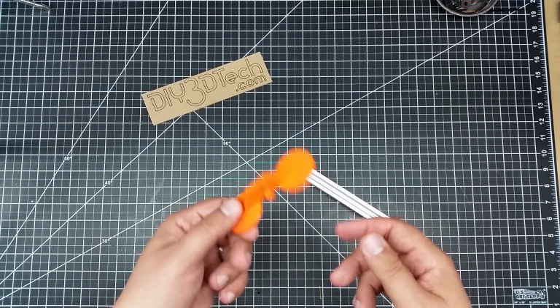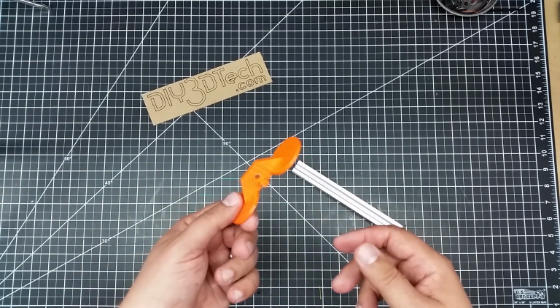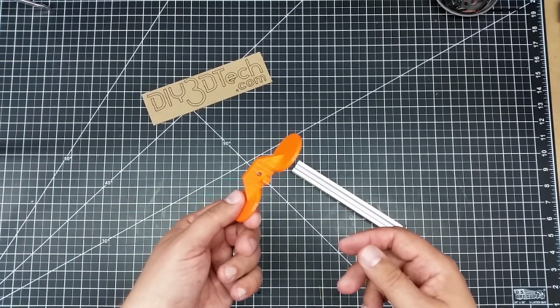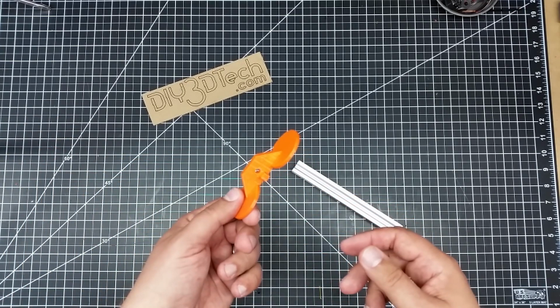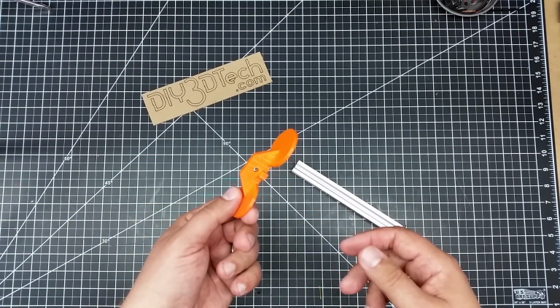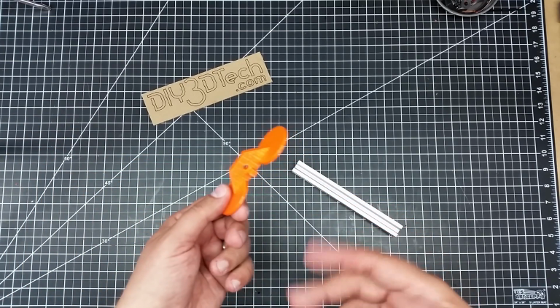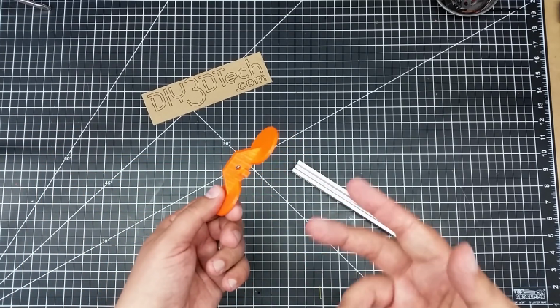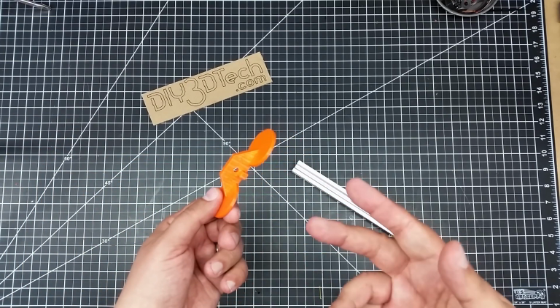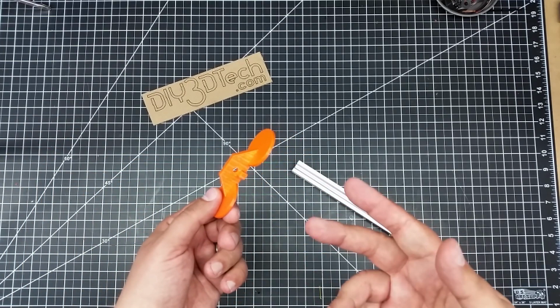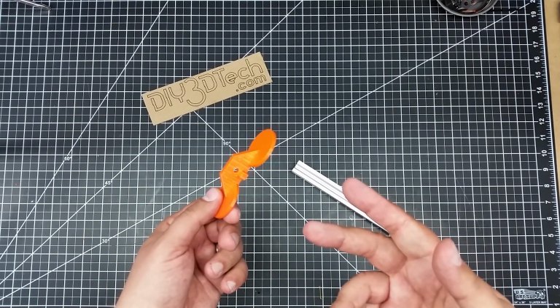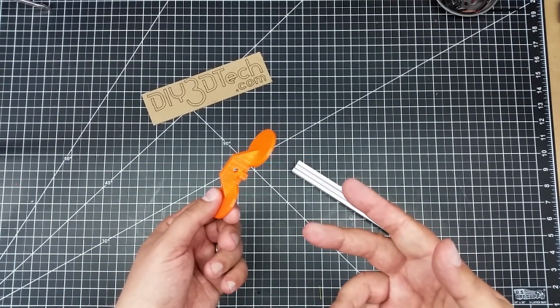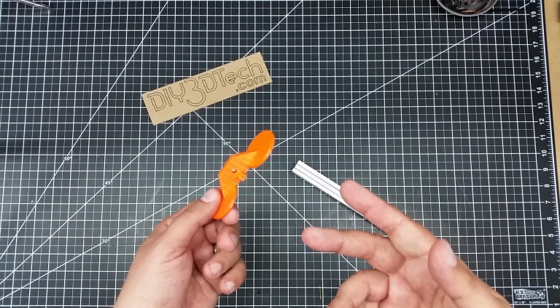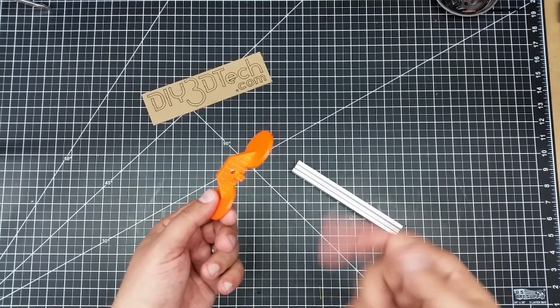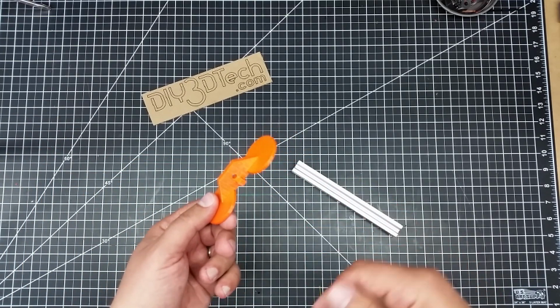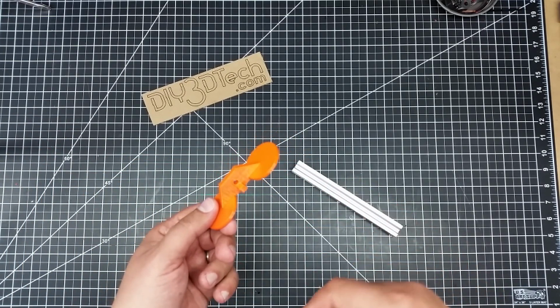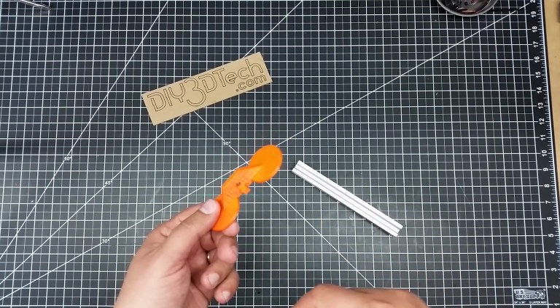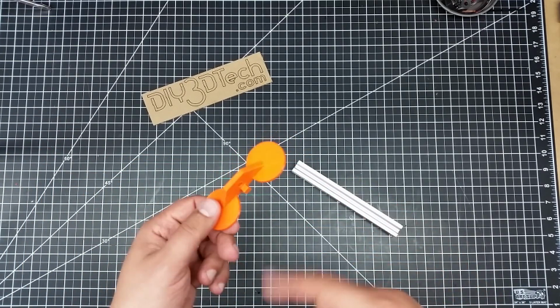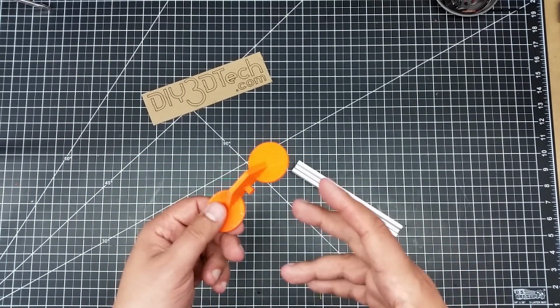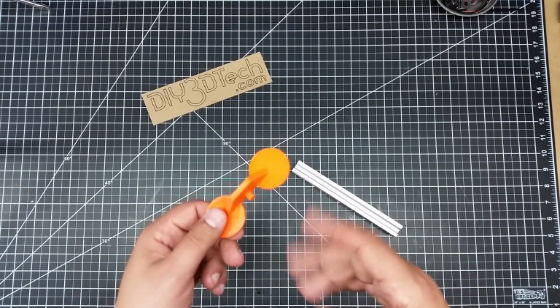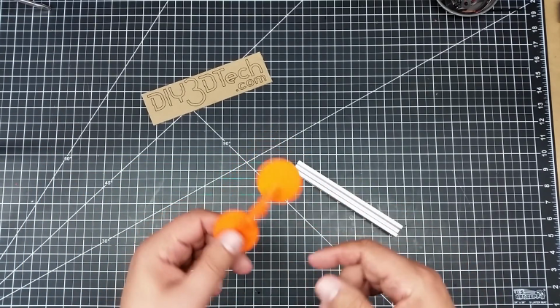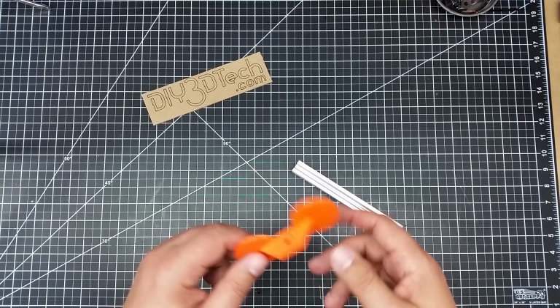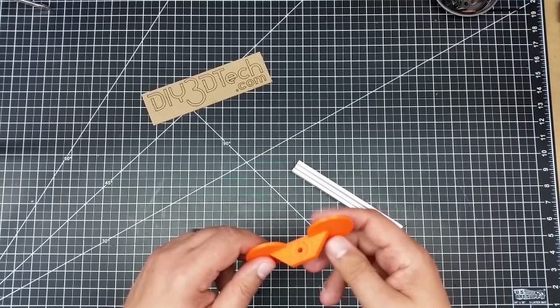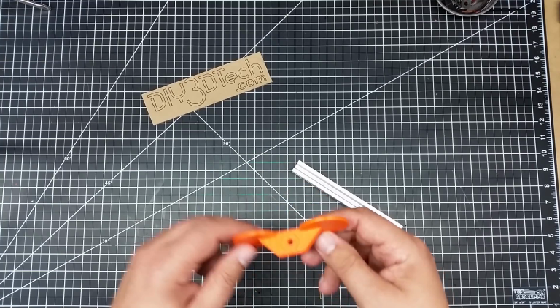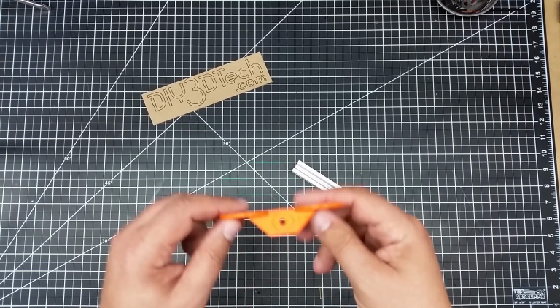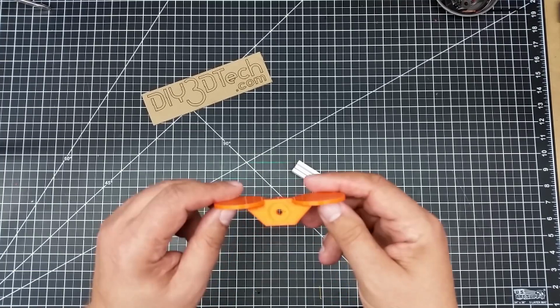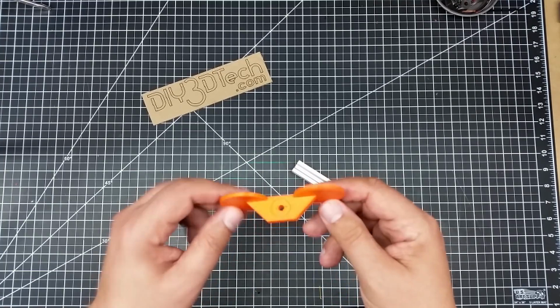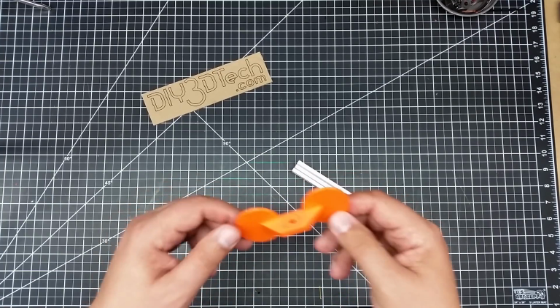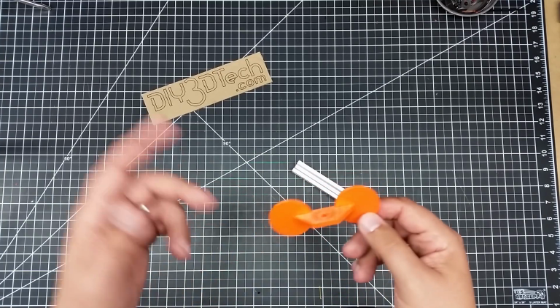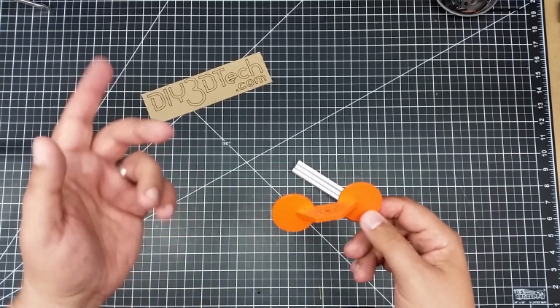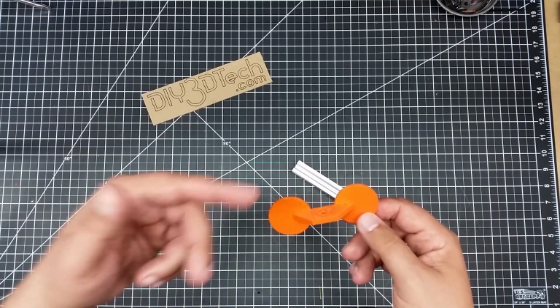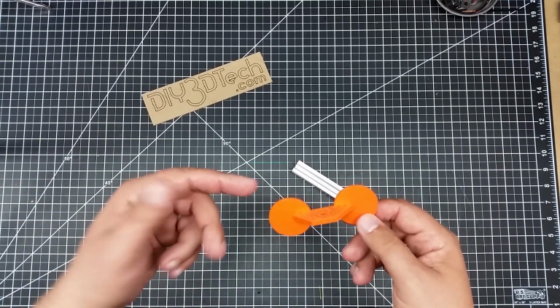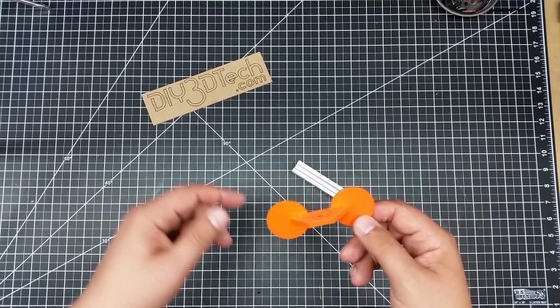Let's hop into the computer, see how I design these, what my thinking was as I did it basically in real time, and then let's come back and take a look at them.